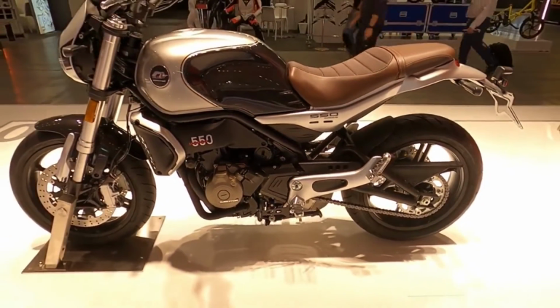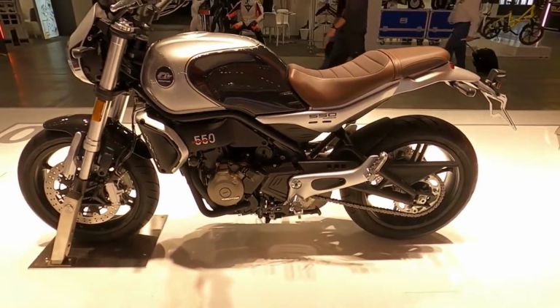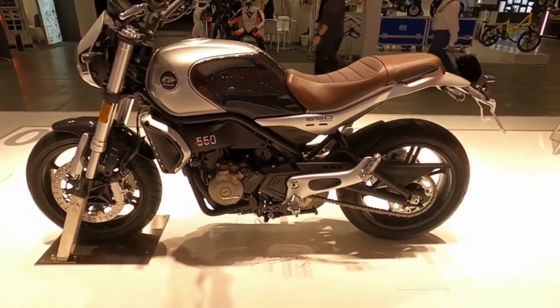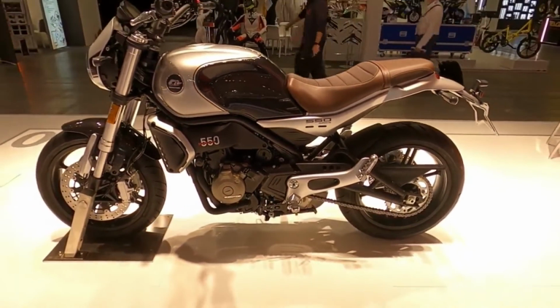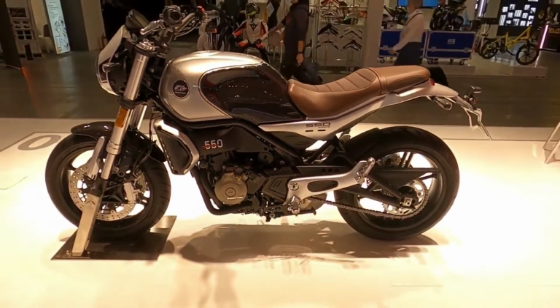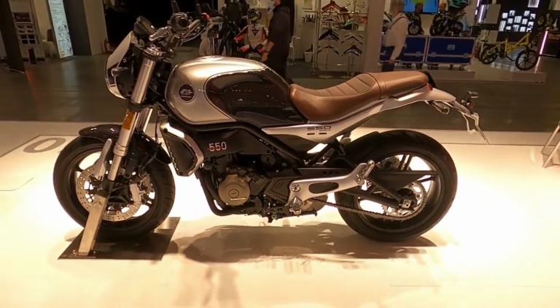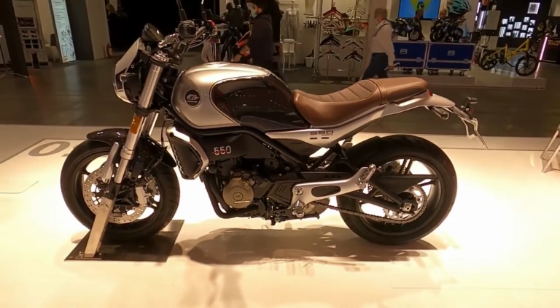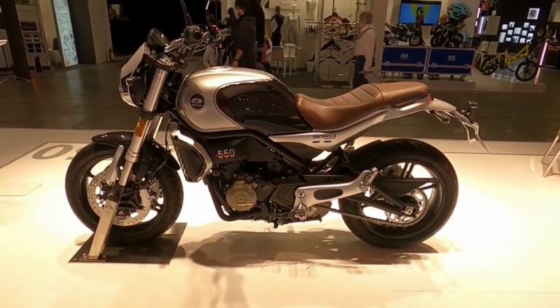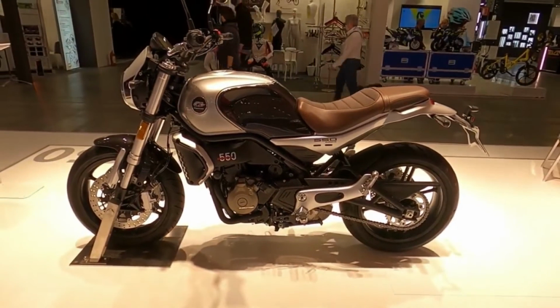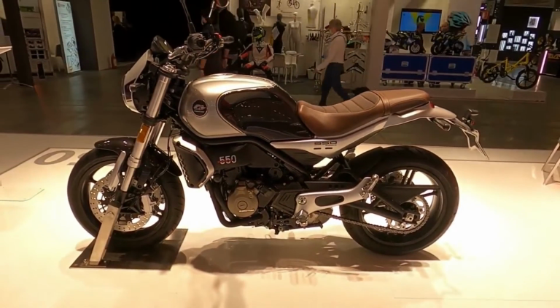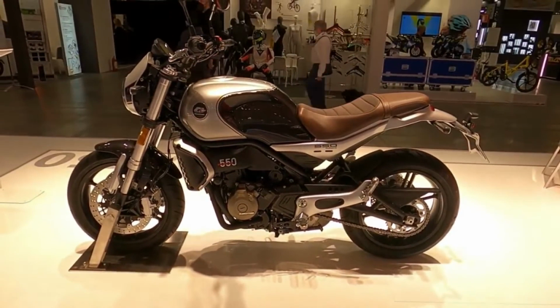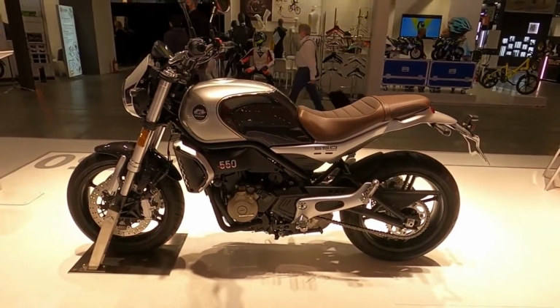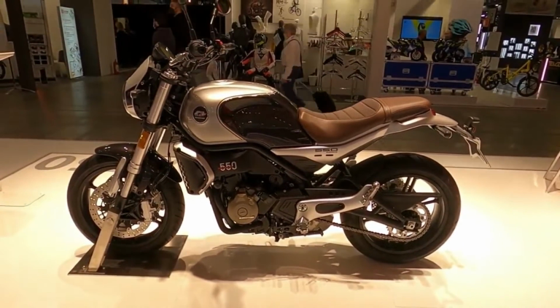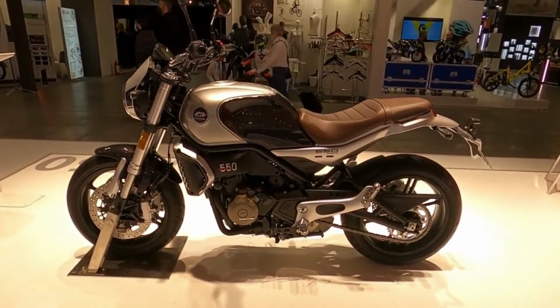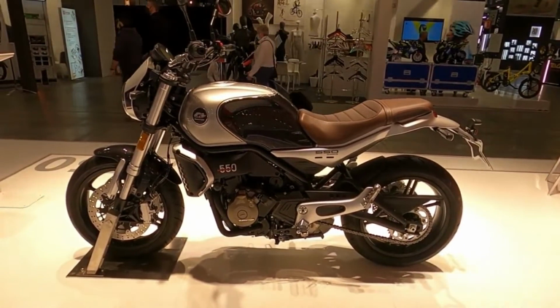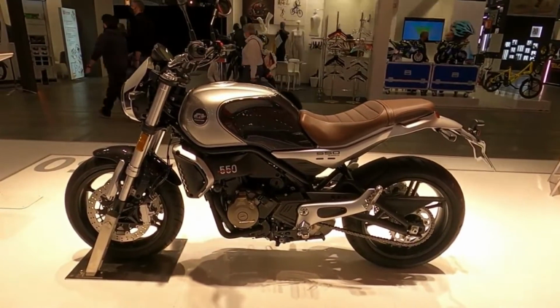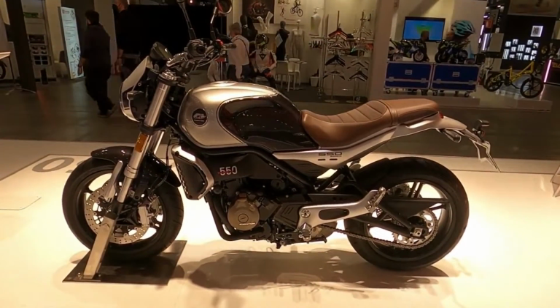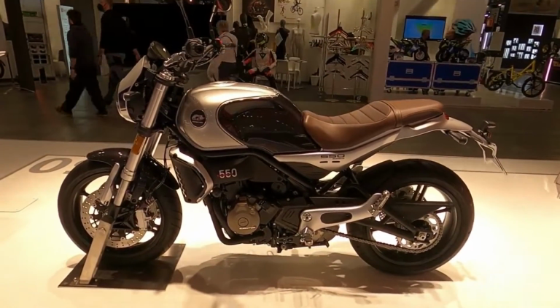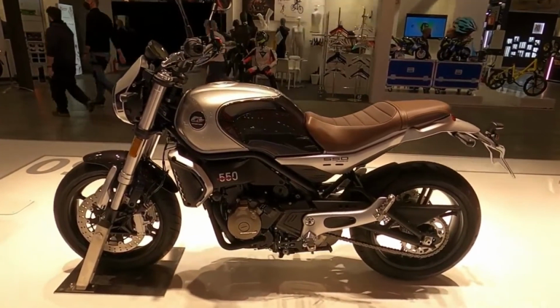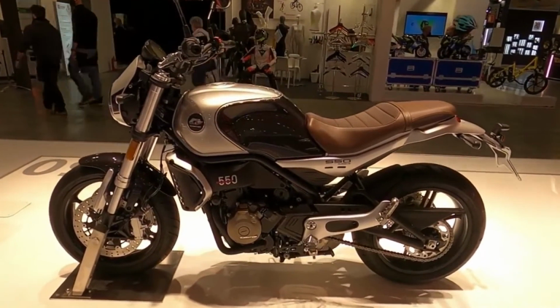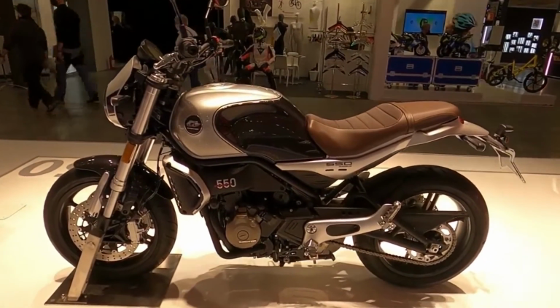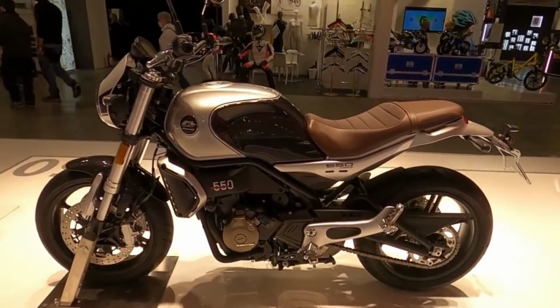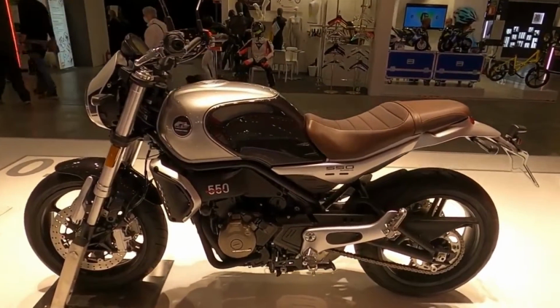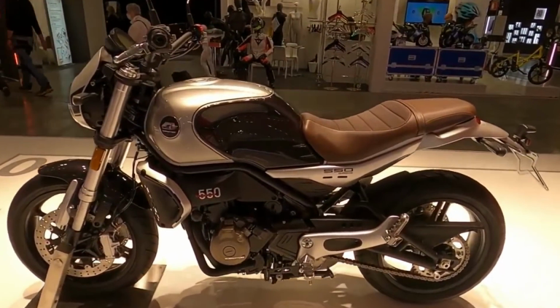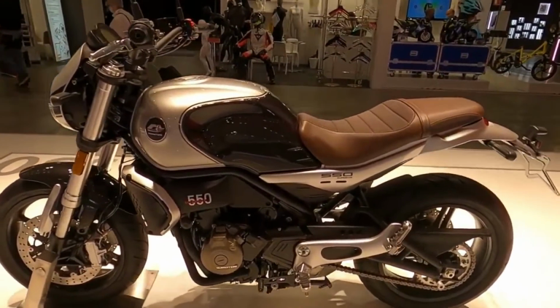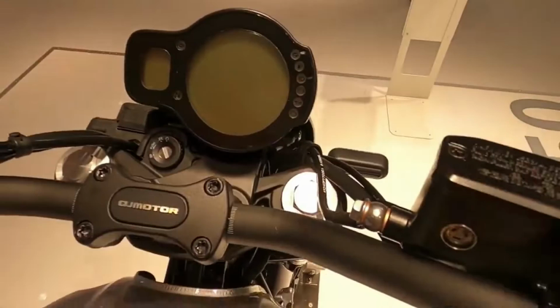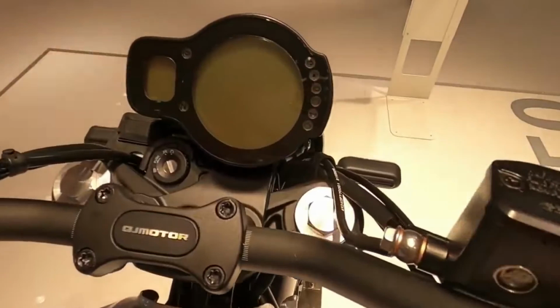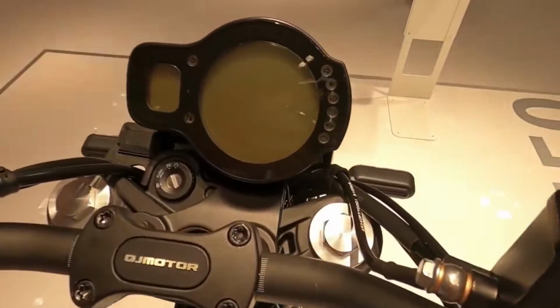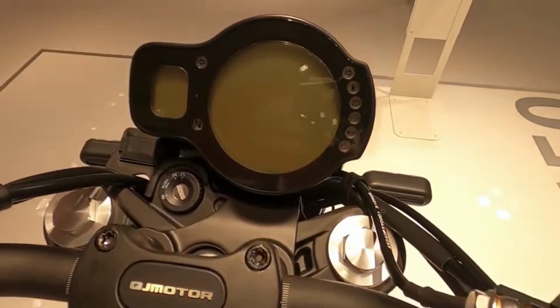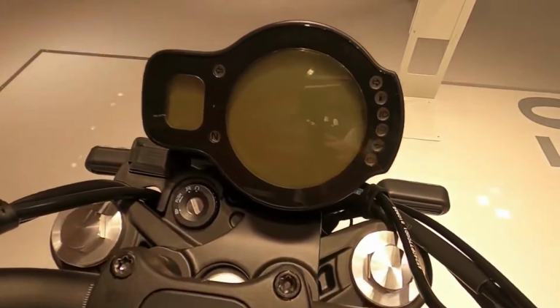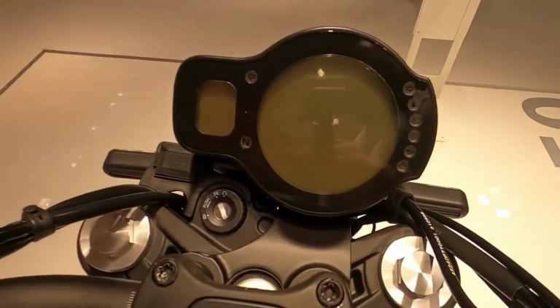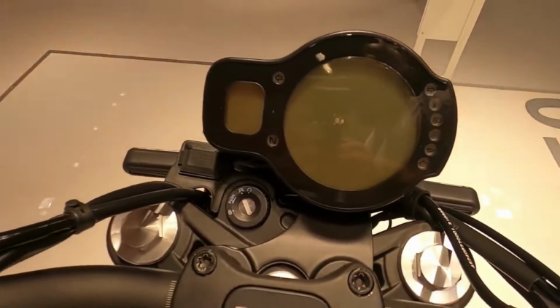The QJ will be available from dealers in July for €6,699, and on paper, it appears to be a good deal.